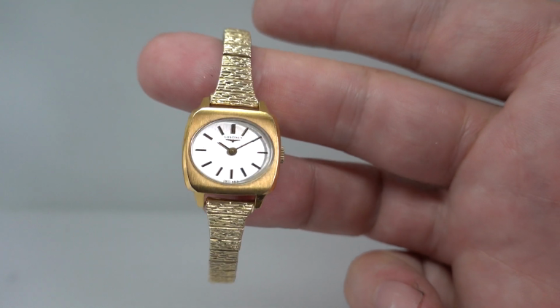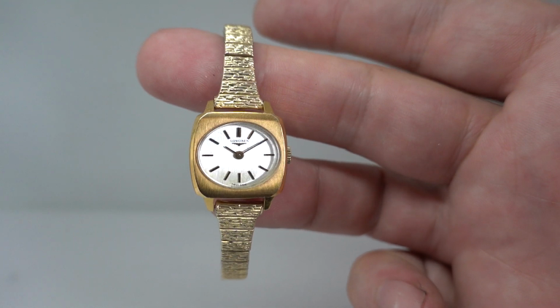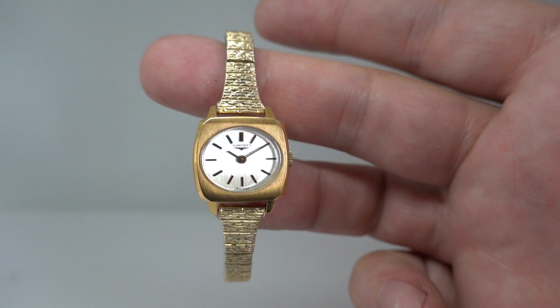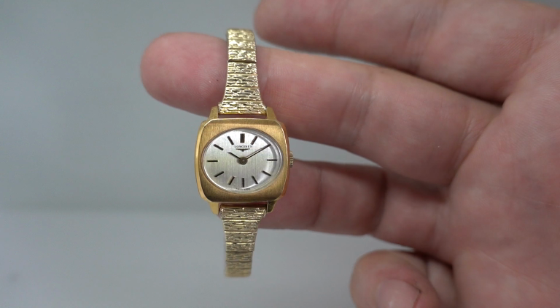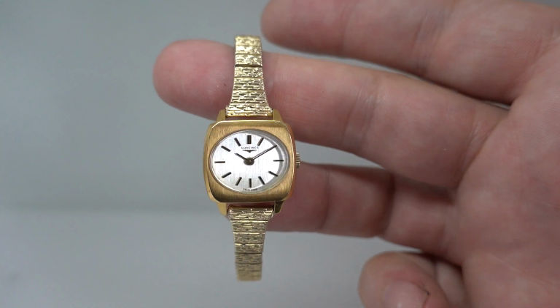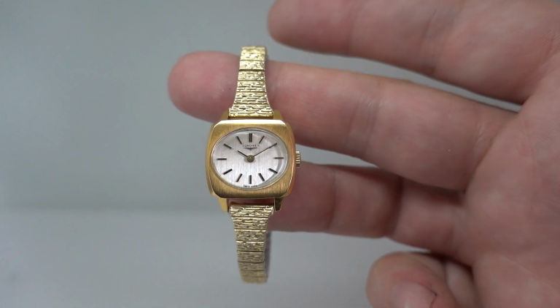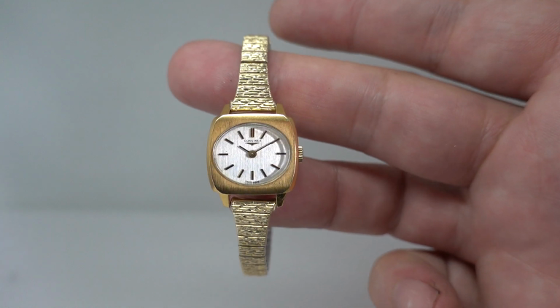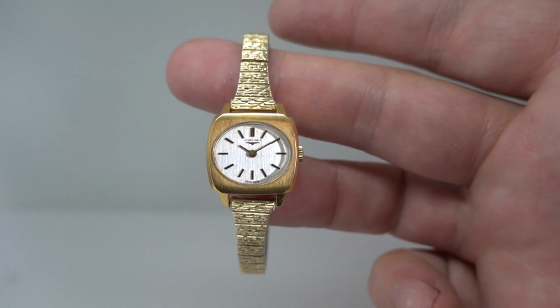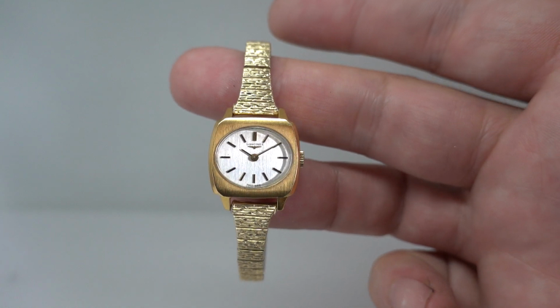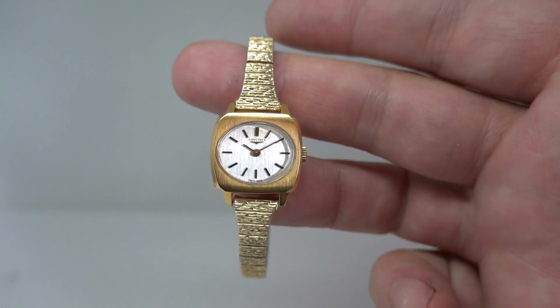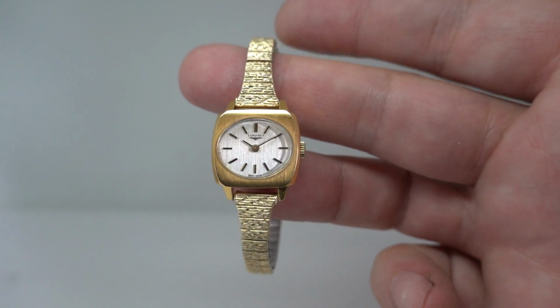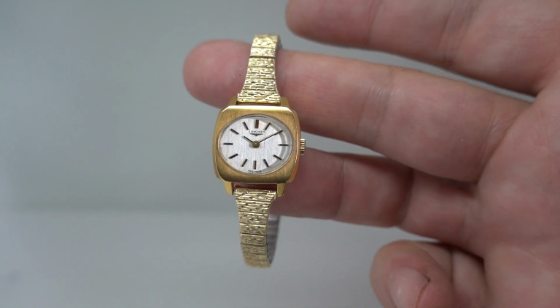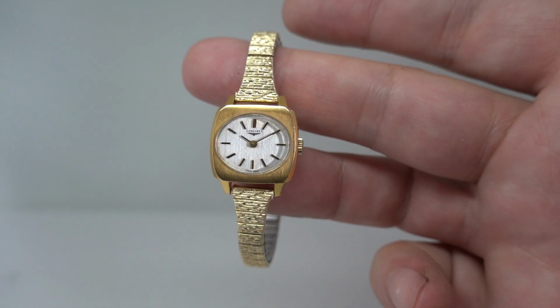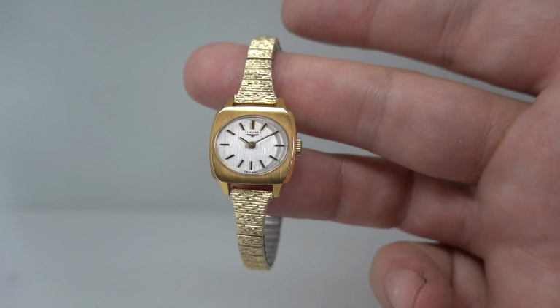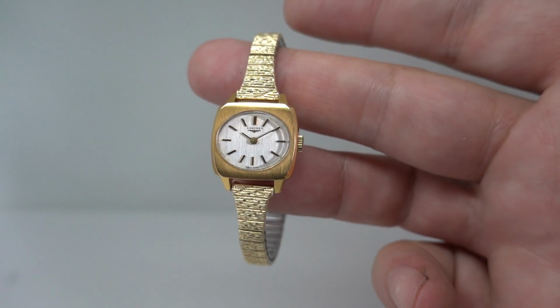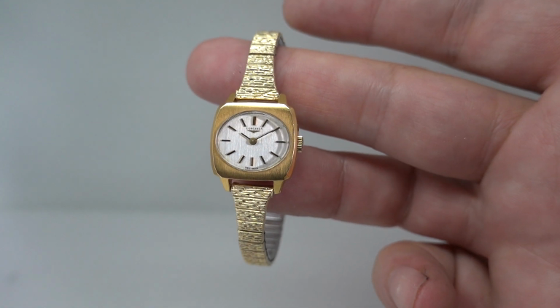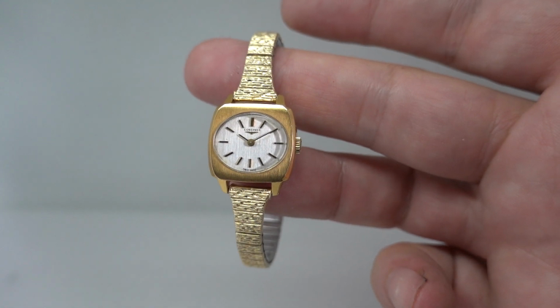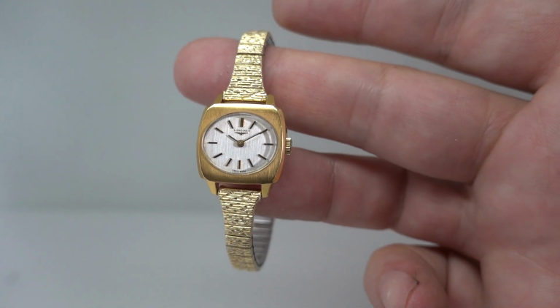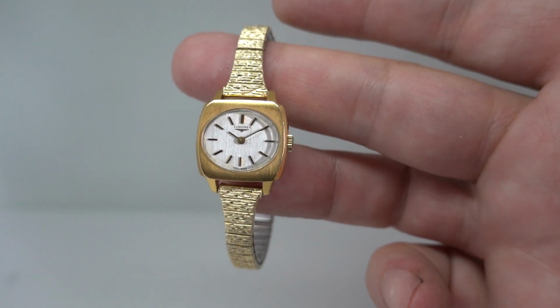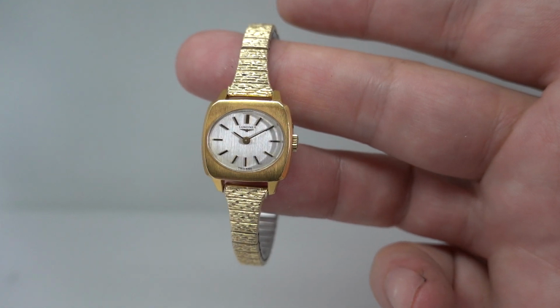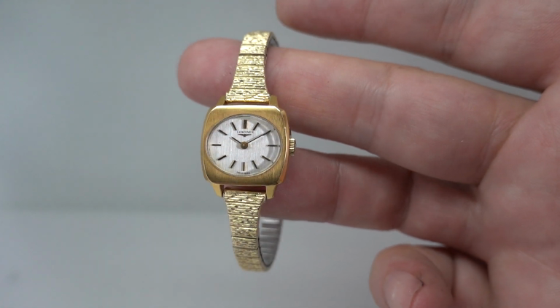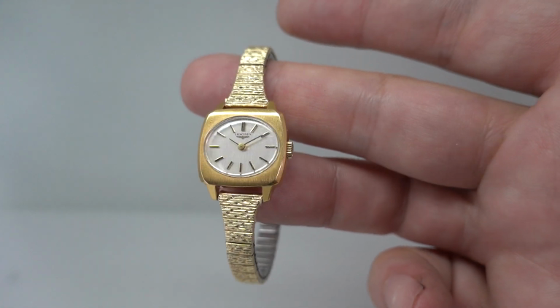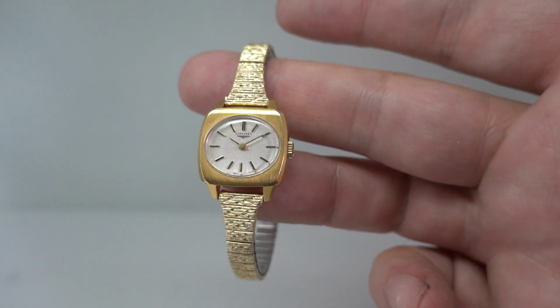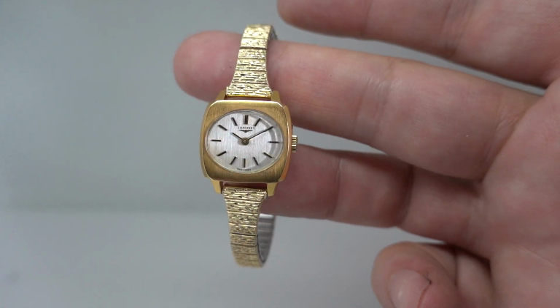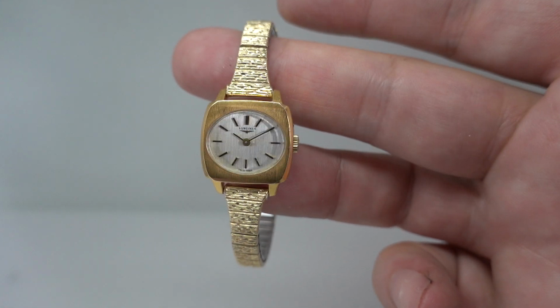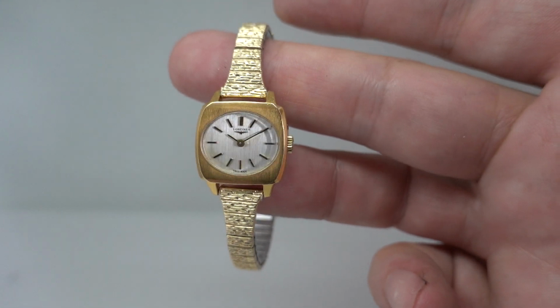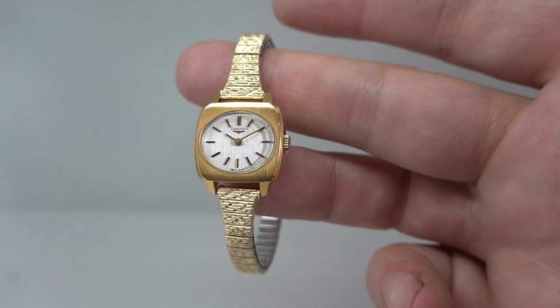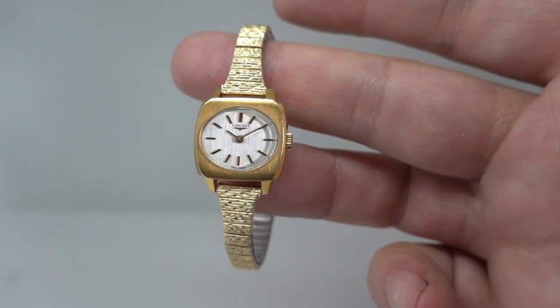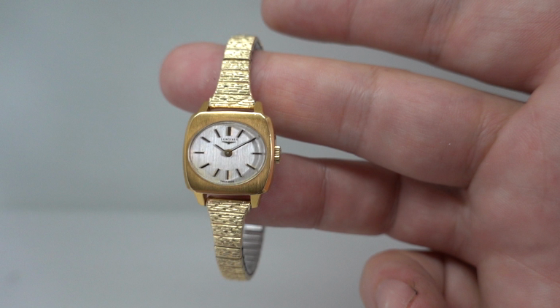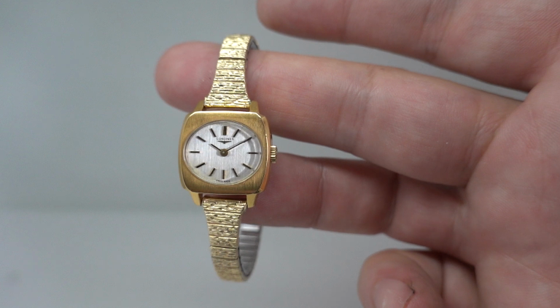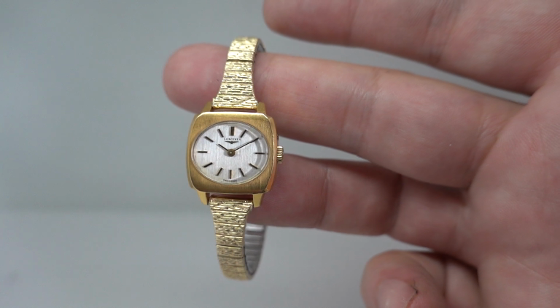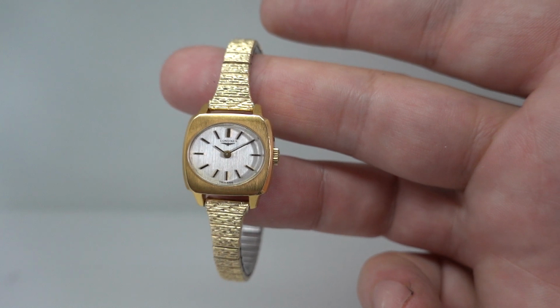You can see more on this at berthierwatches.com or by clicking that link. Thanks for watching!